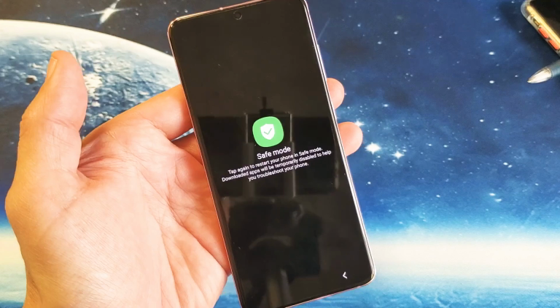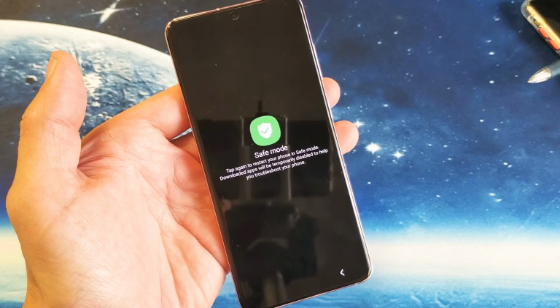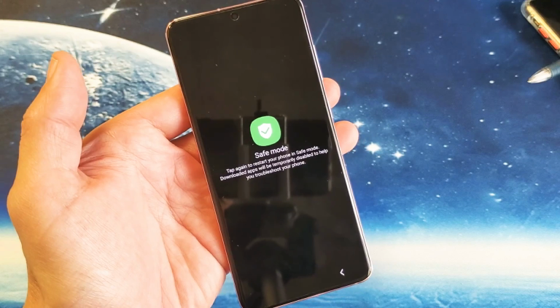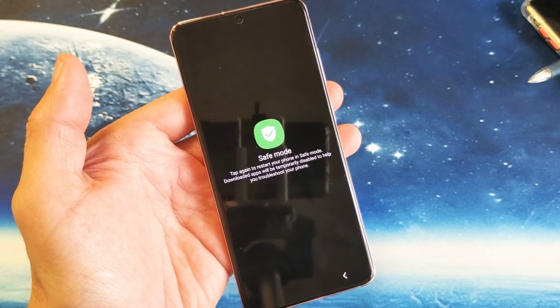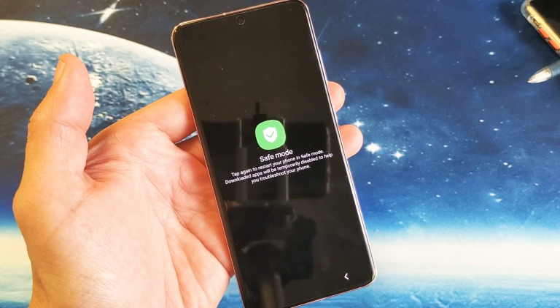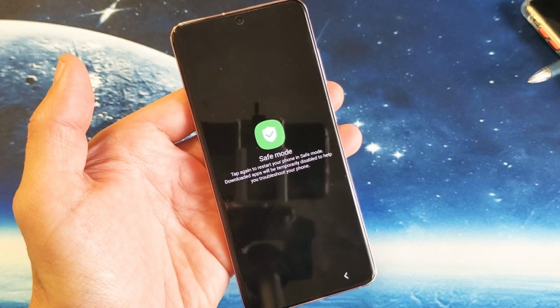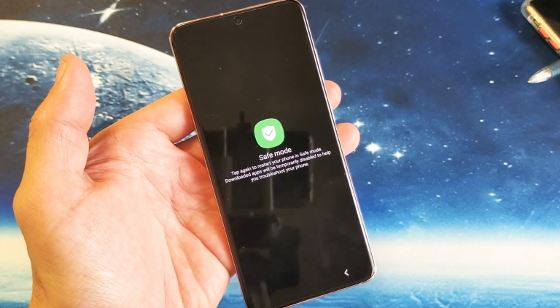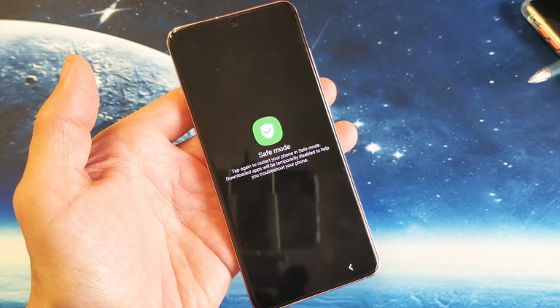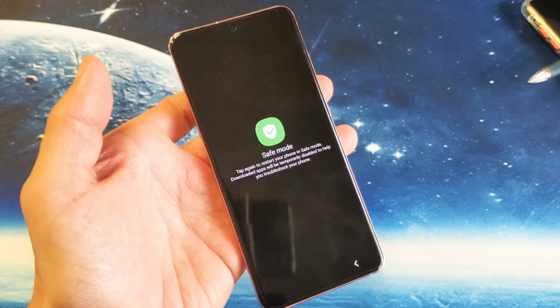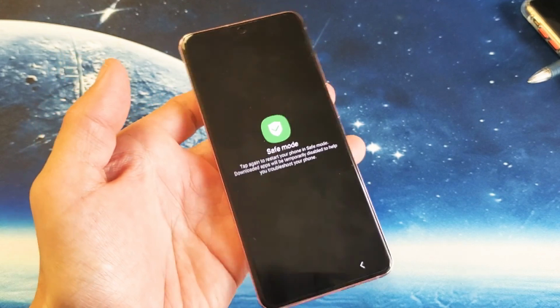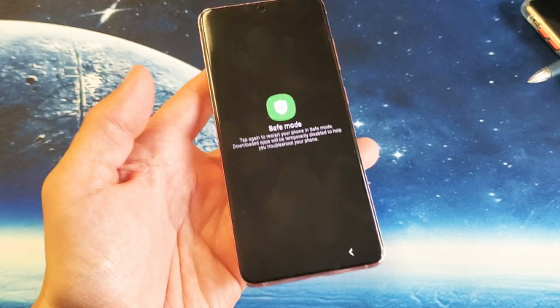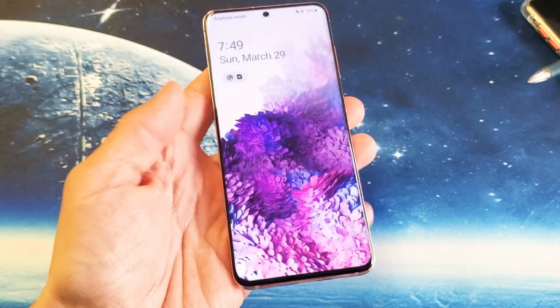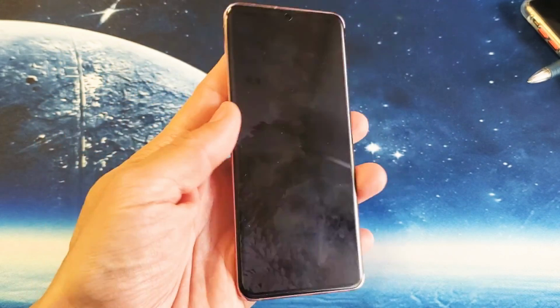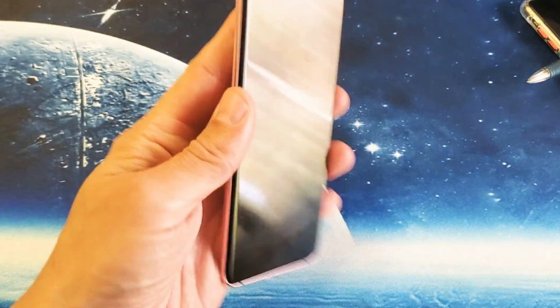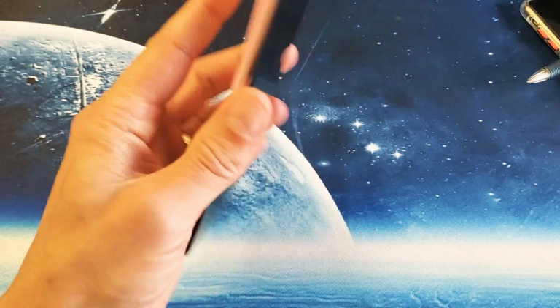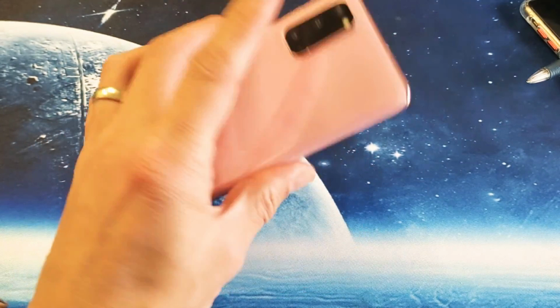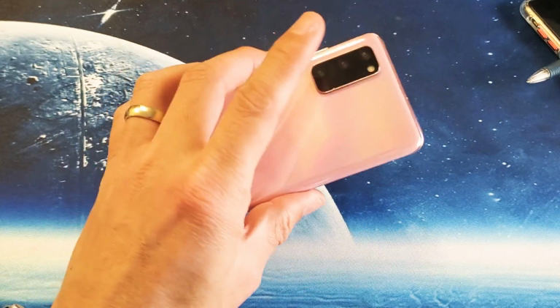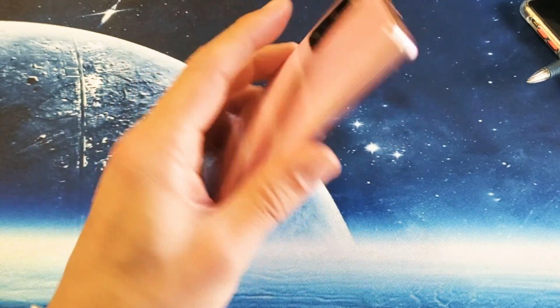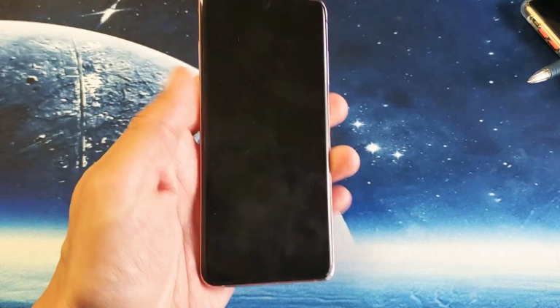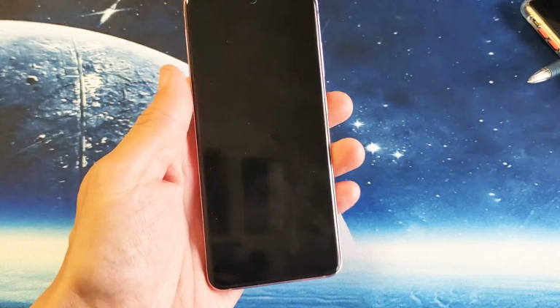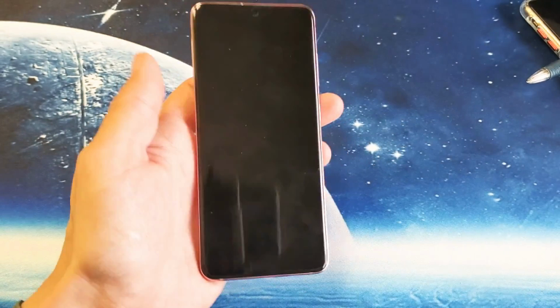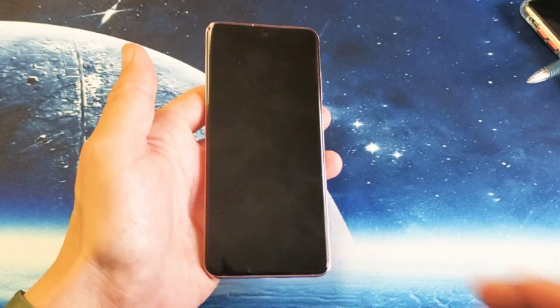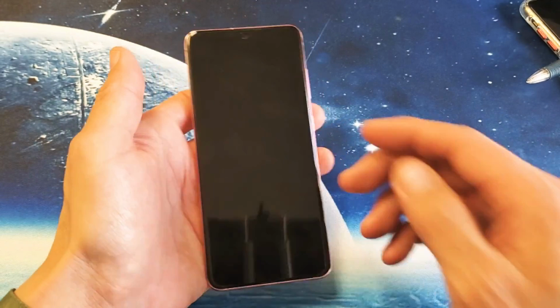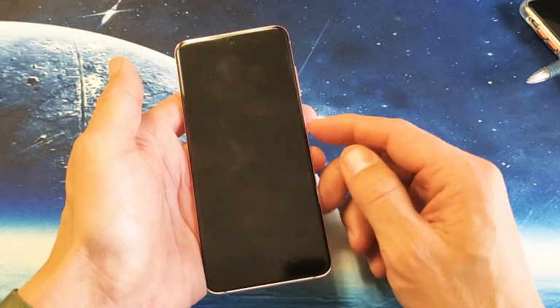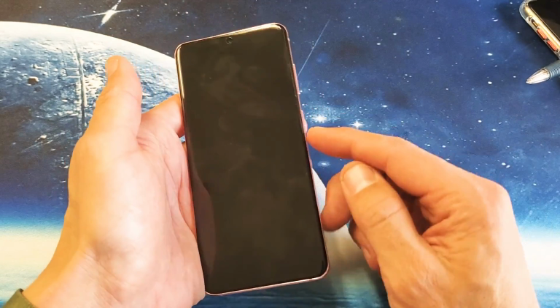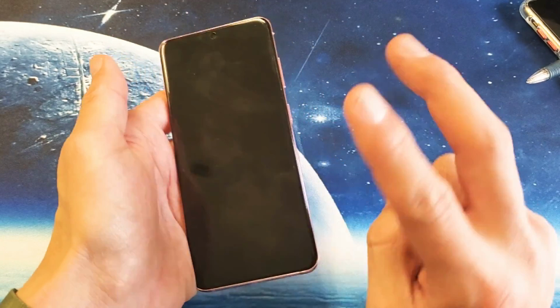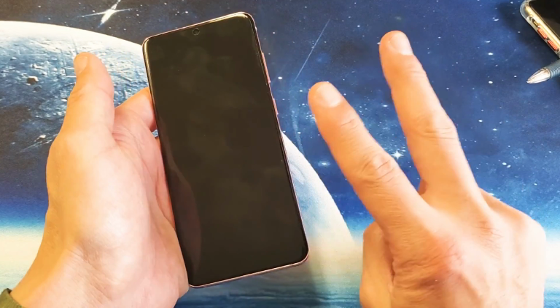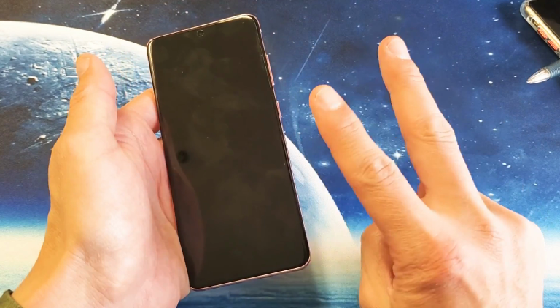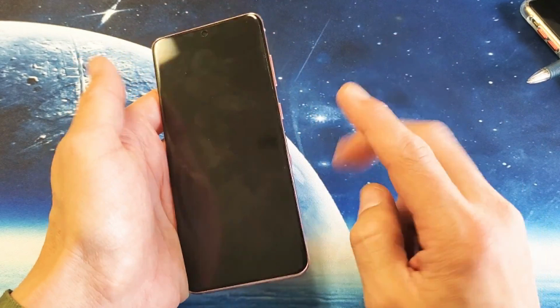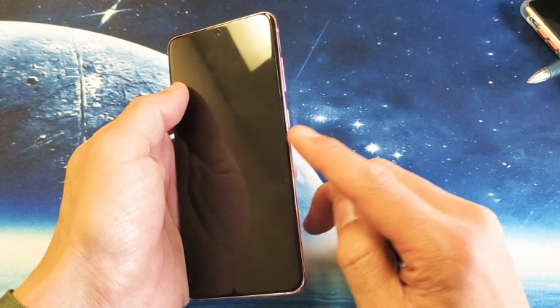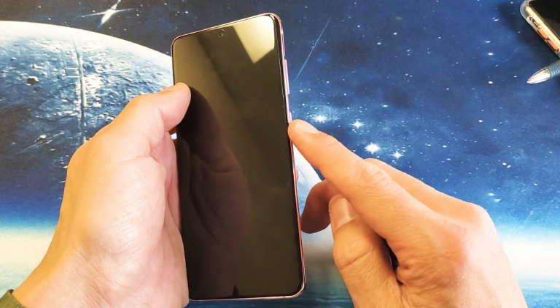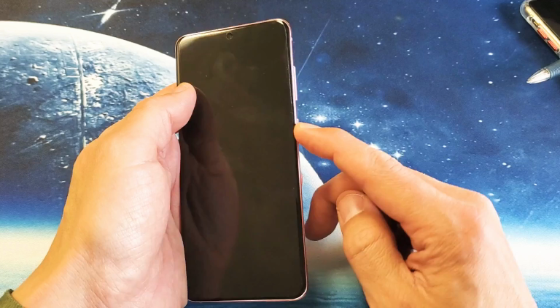I have a Samsung Galaxy S20 here. I want to show you how to boot into safe mode. There are two ways to do it.